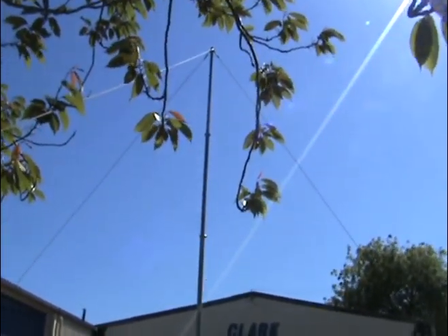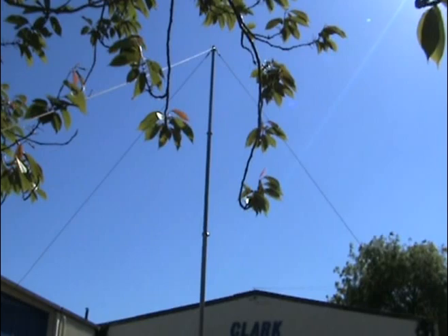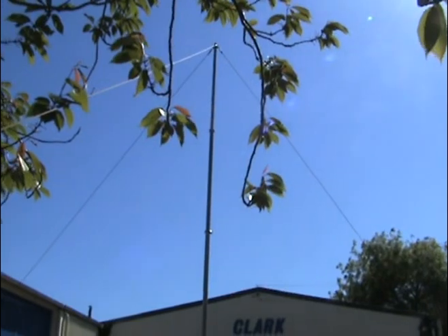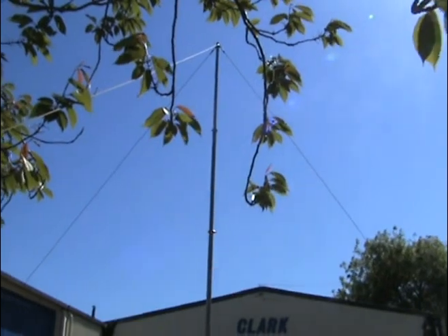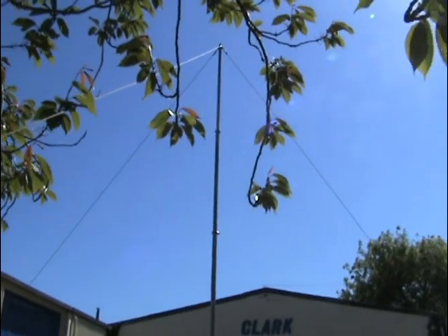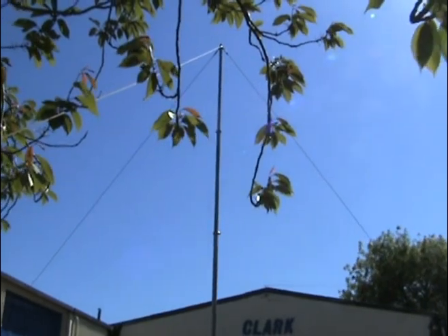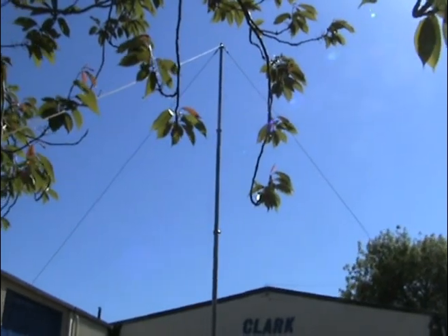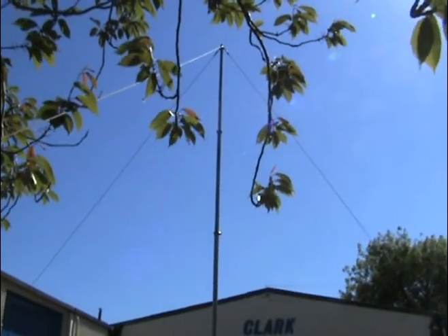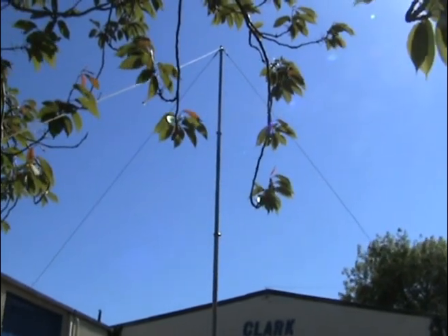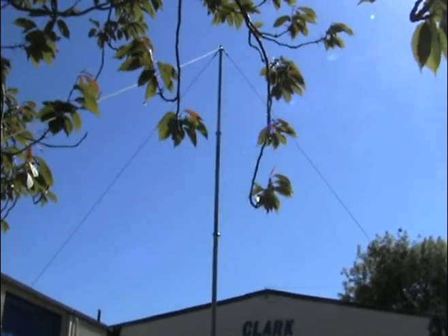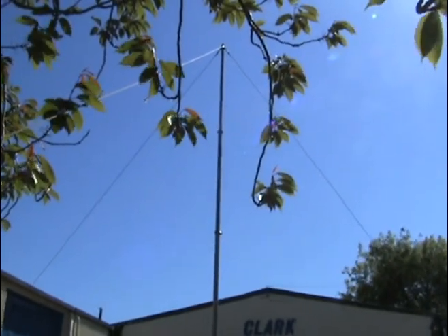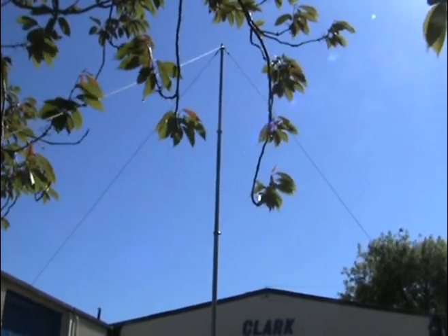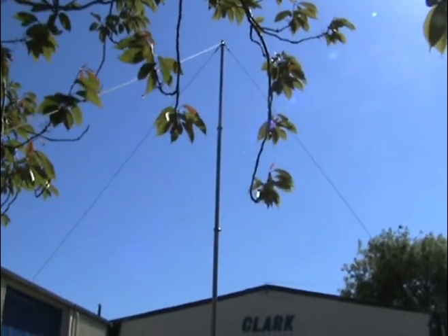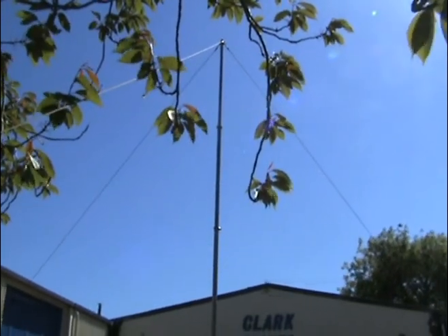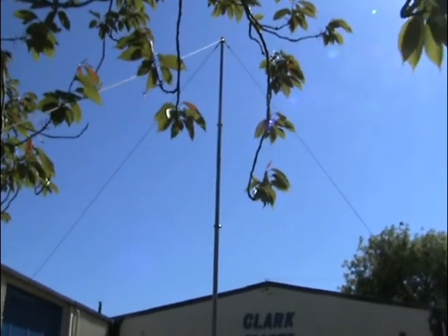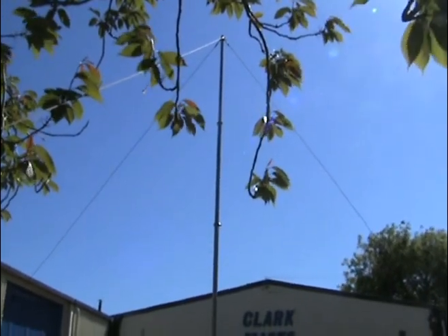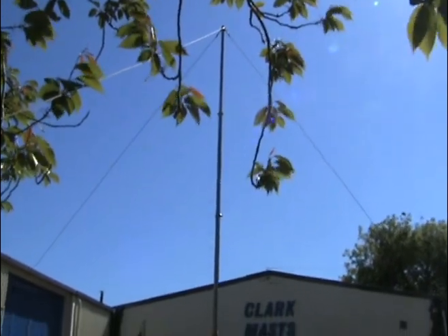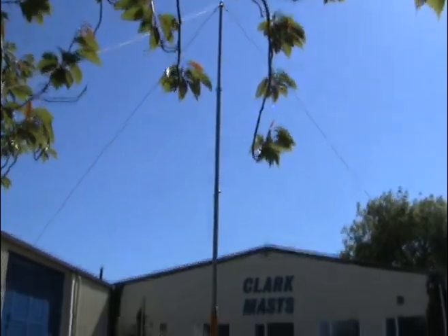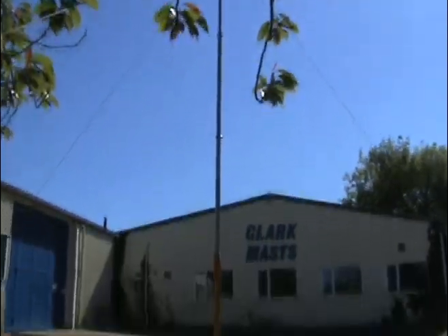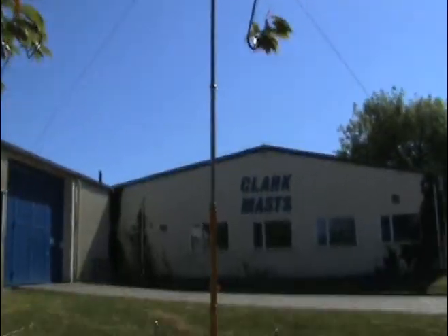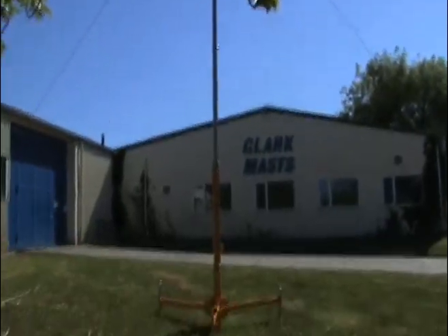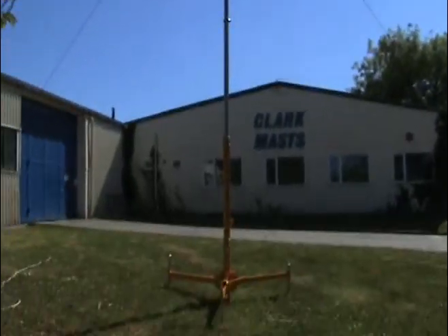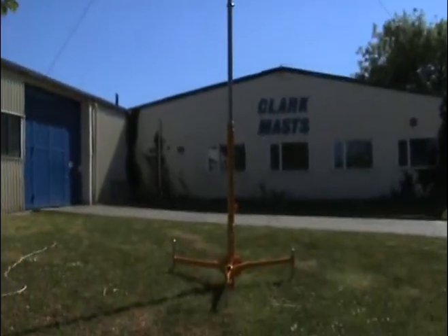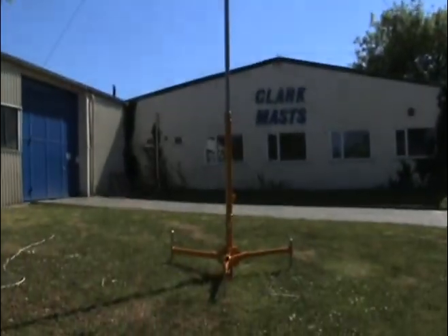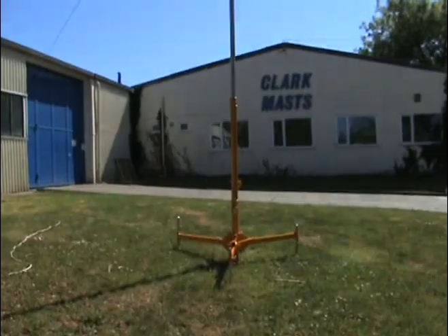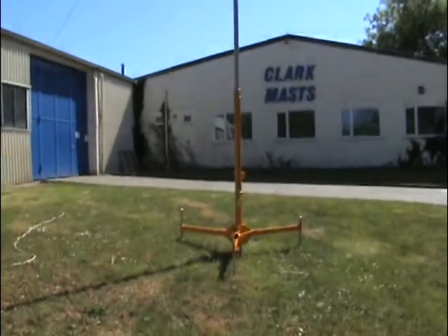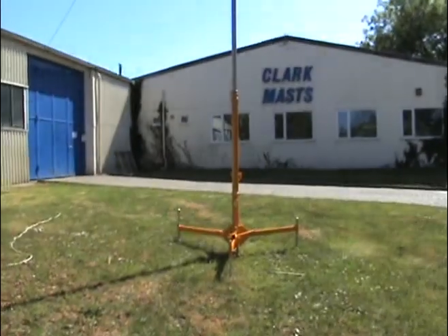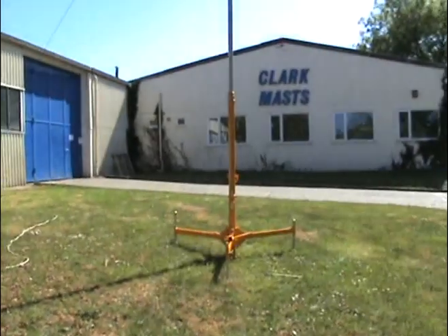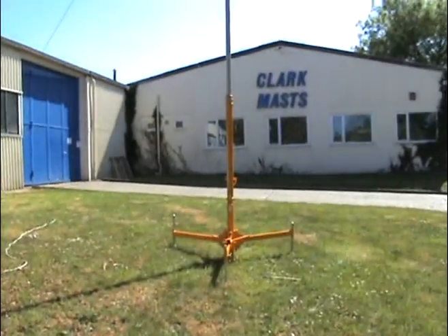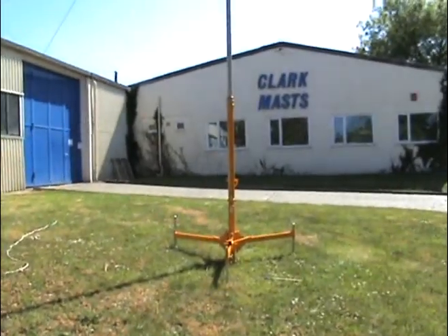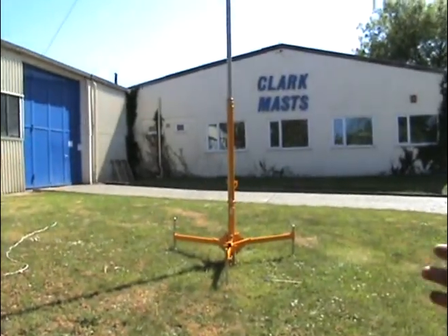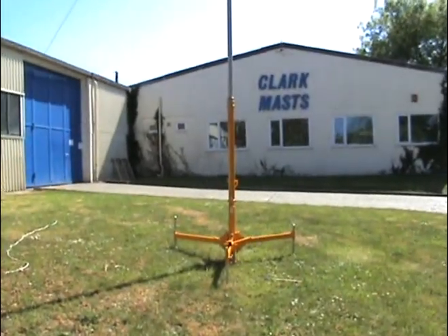The mast is now ready for permanent deployment with the tripod deployed and 3 guy ropes at 120 degree spacing.